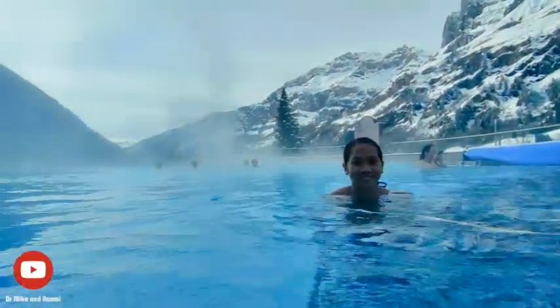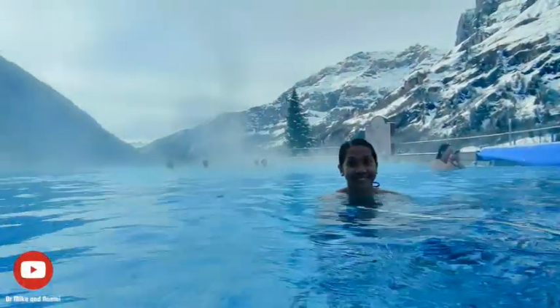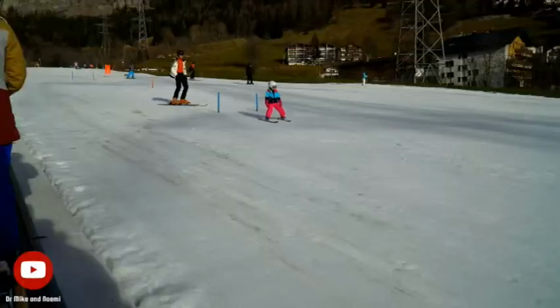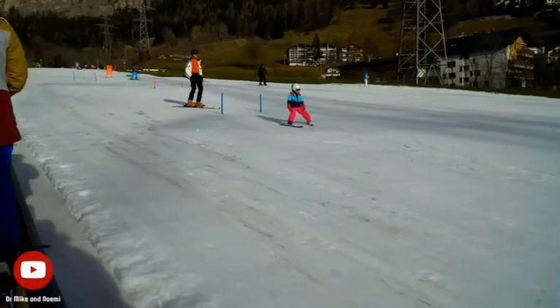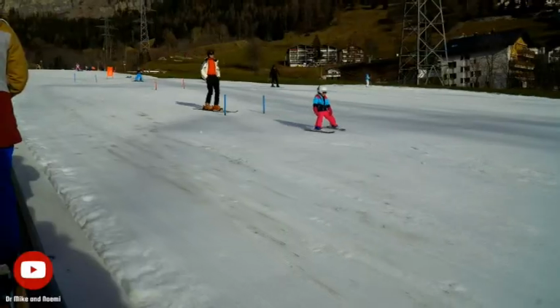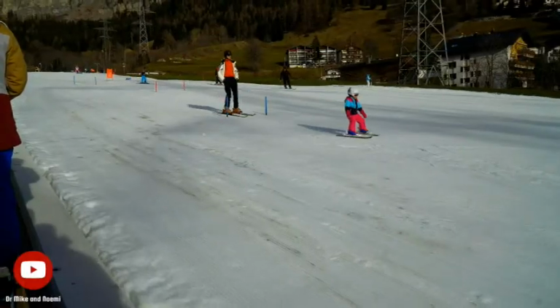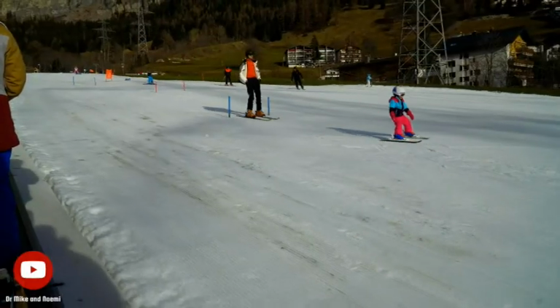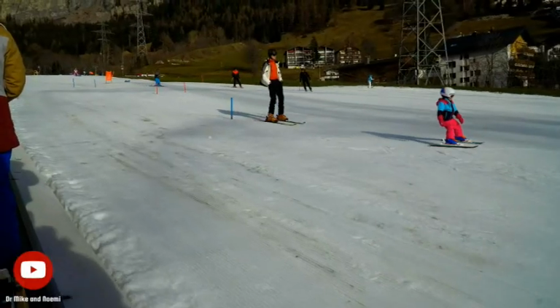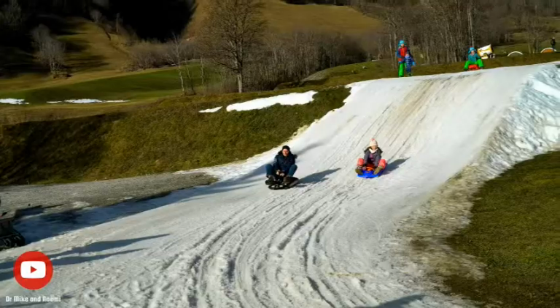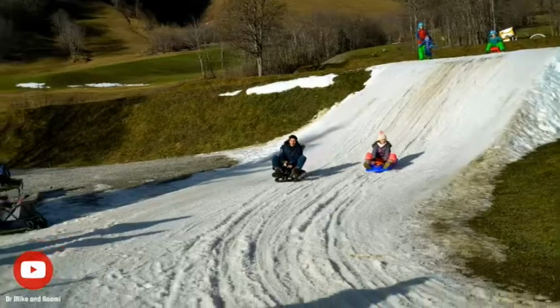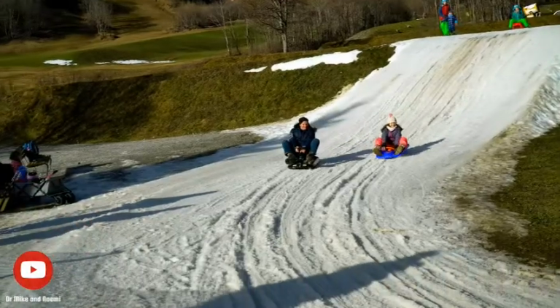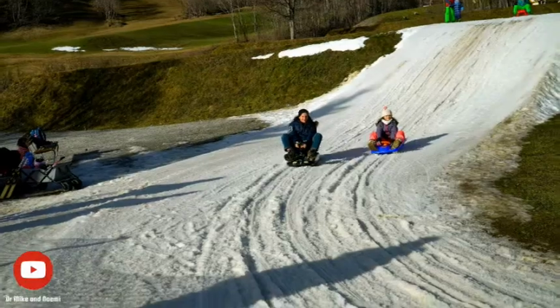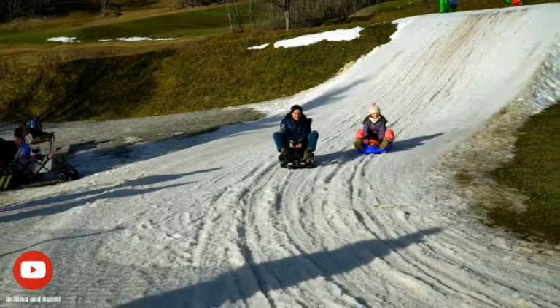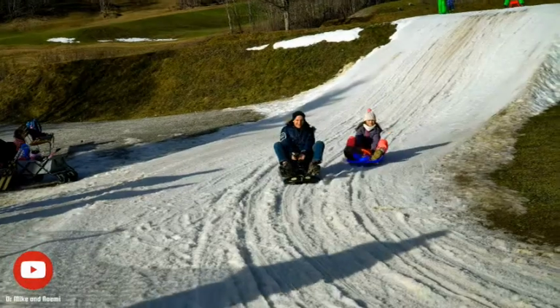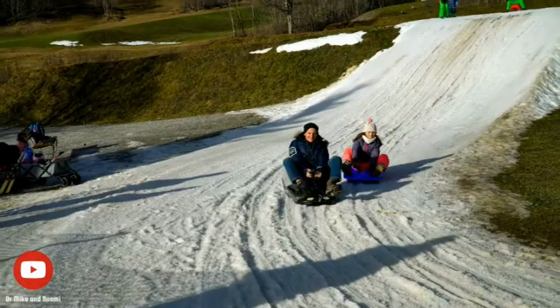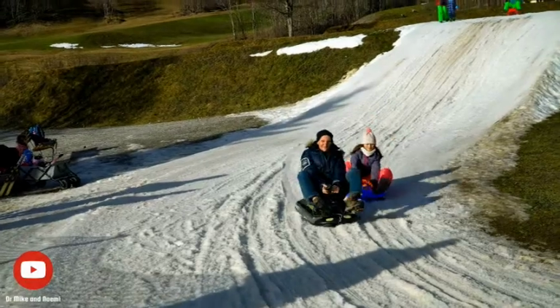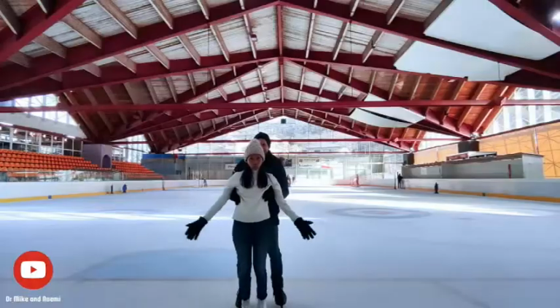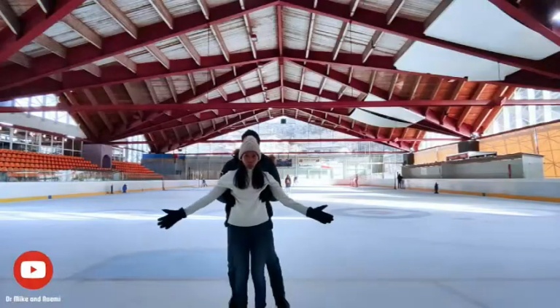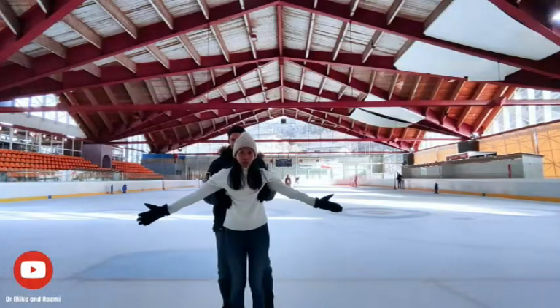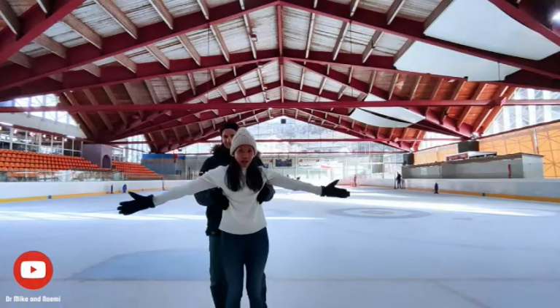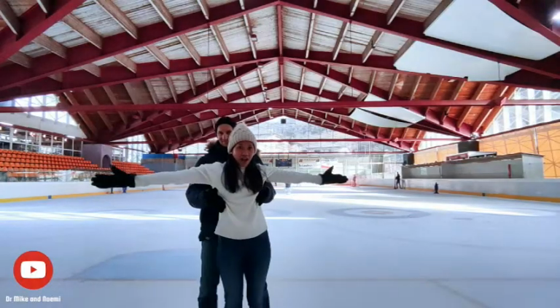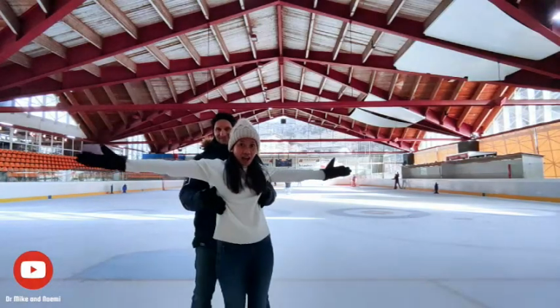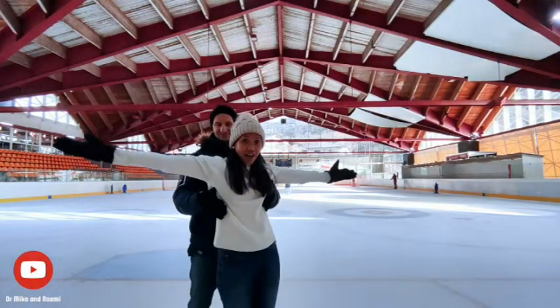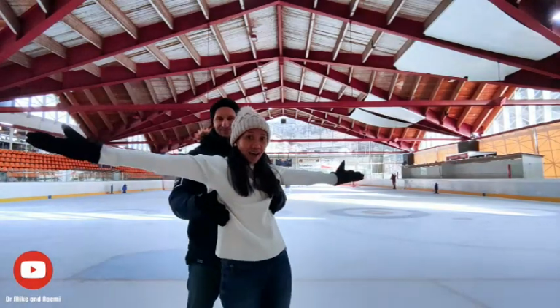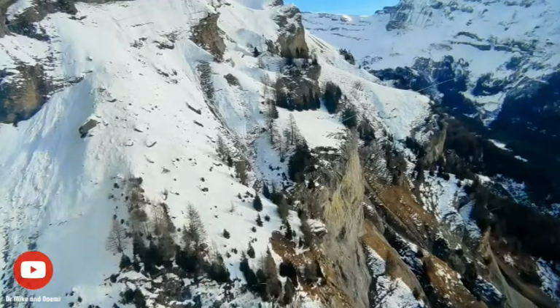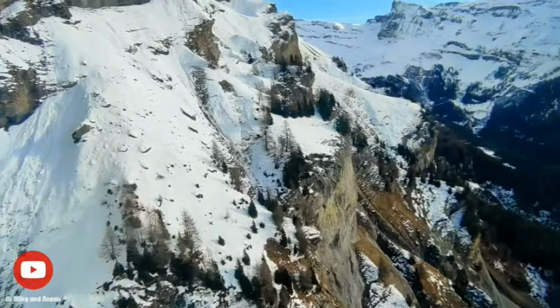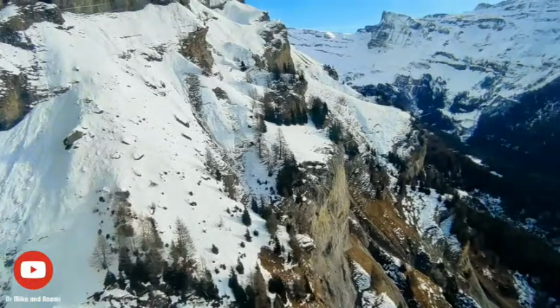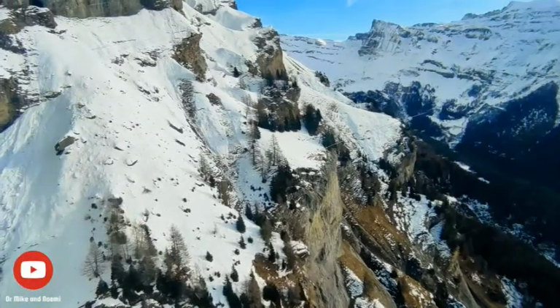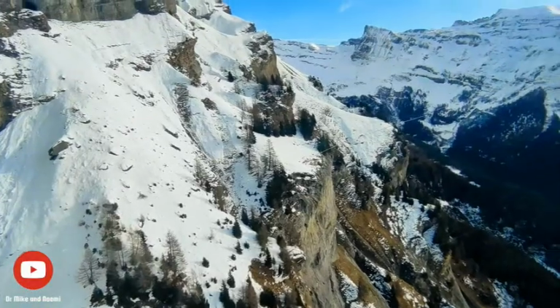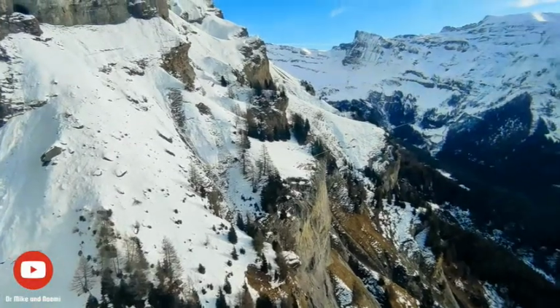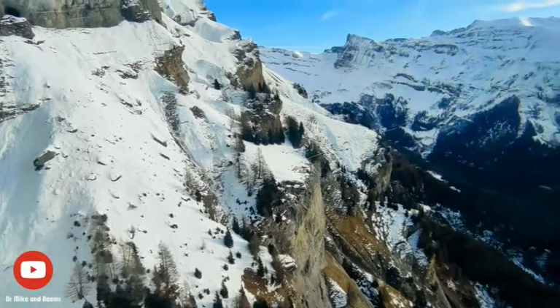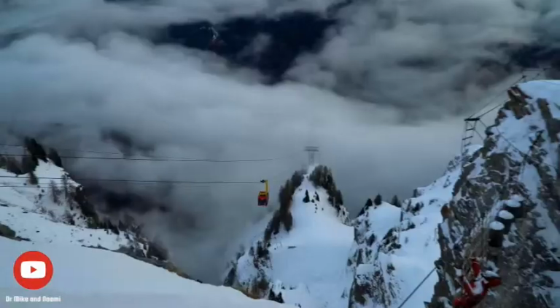From skiing to sledging, ice skating to trekking, there is something for everyone to enjoy in Lukerbad.